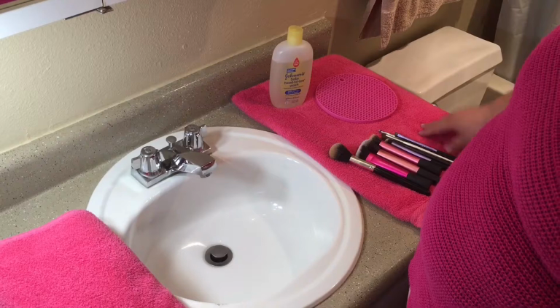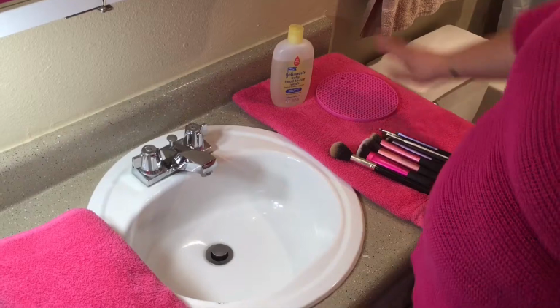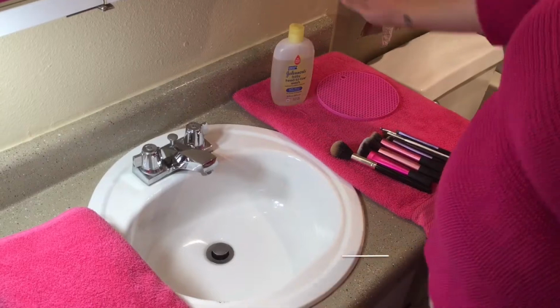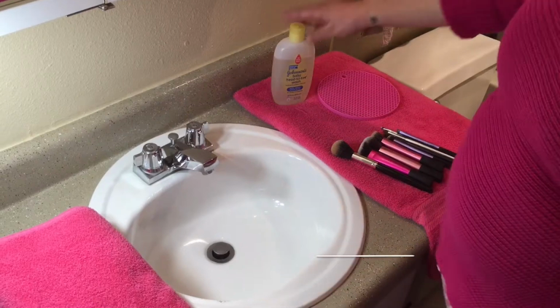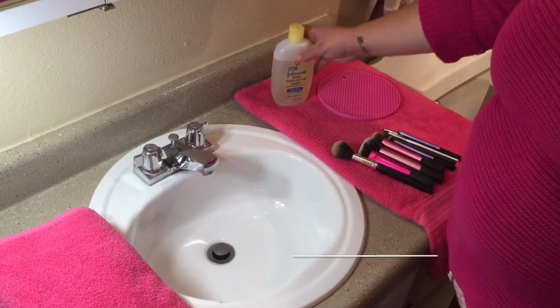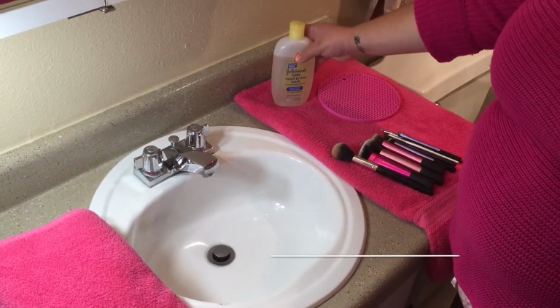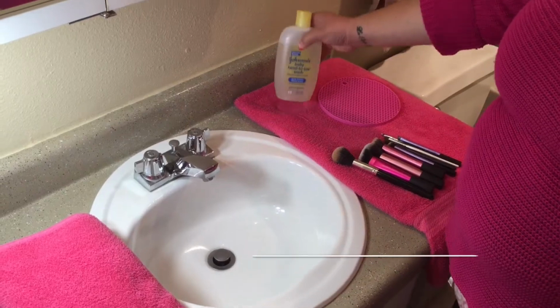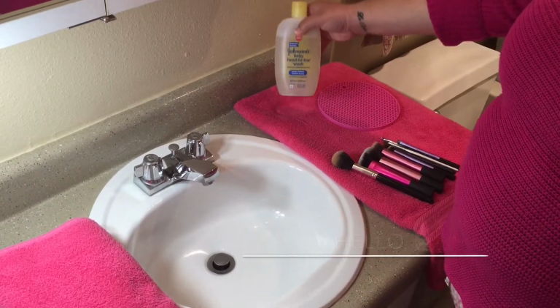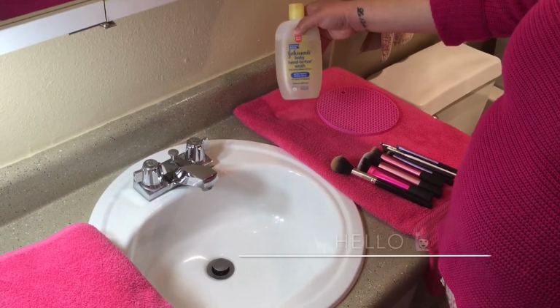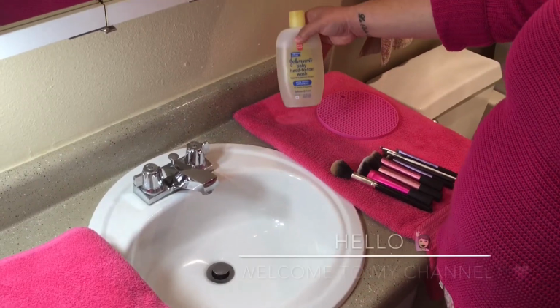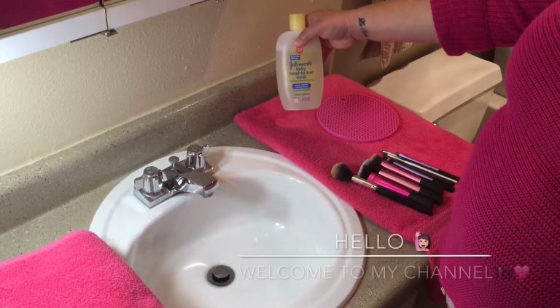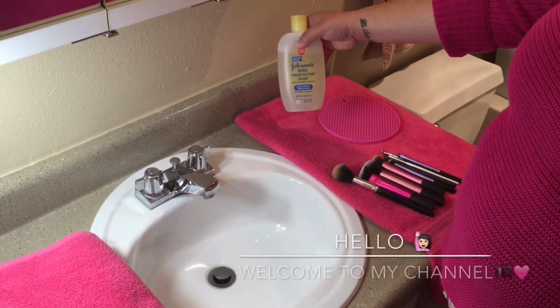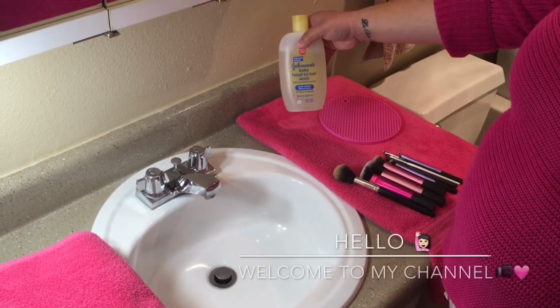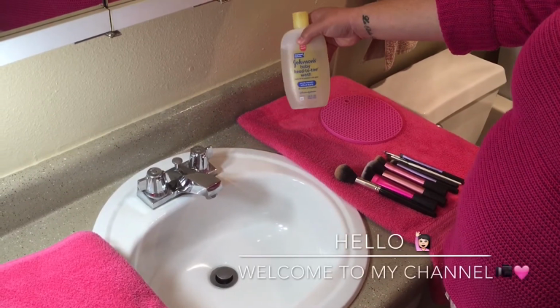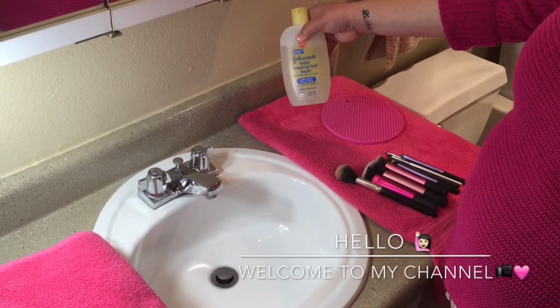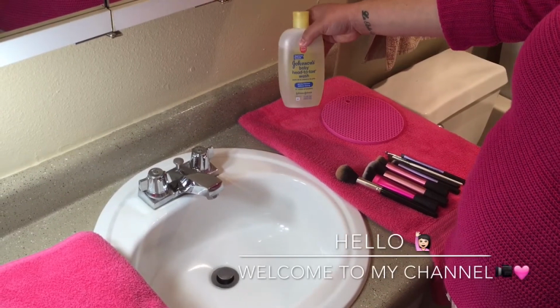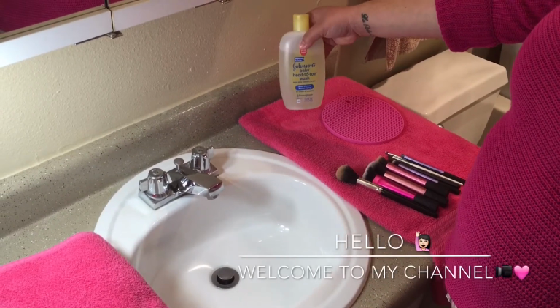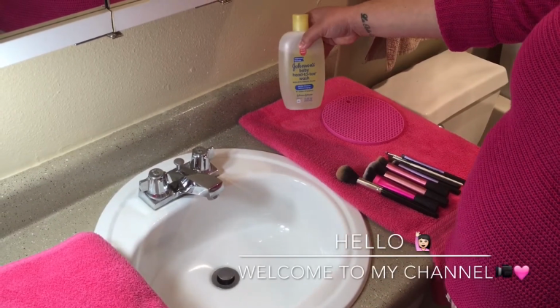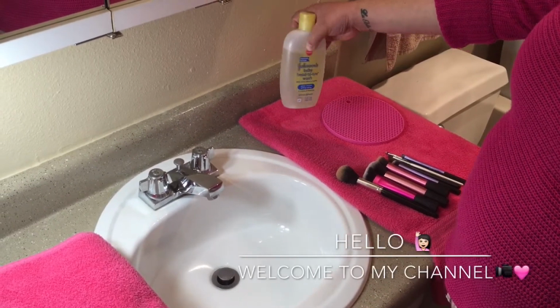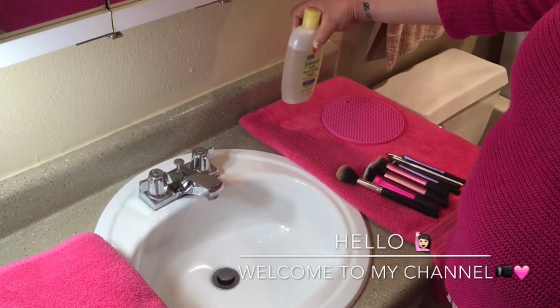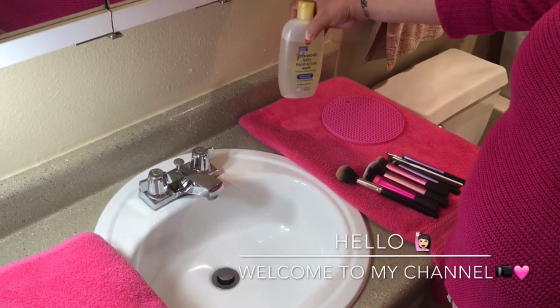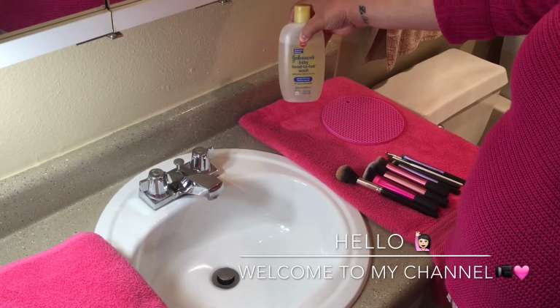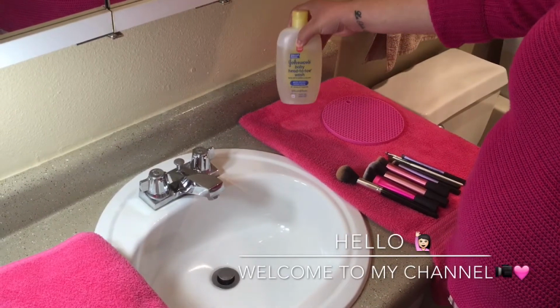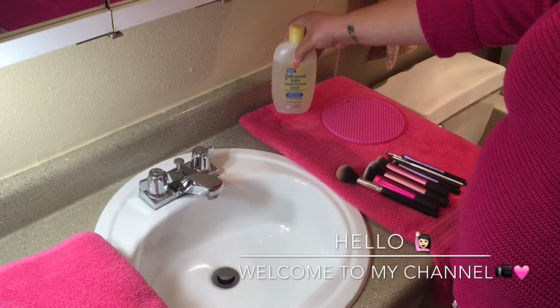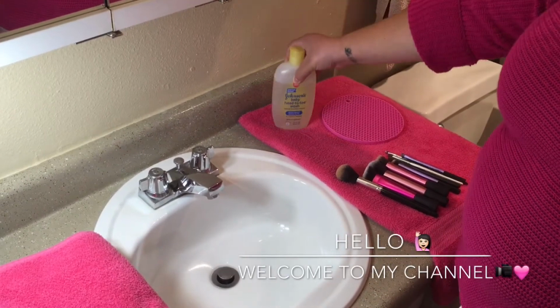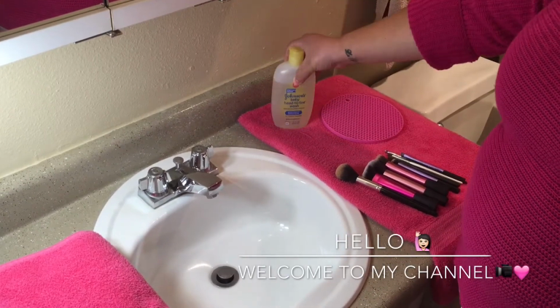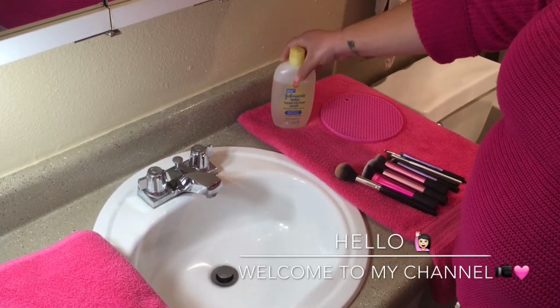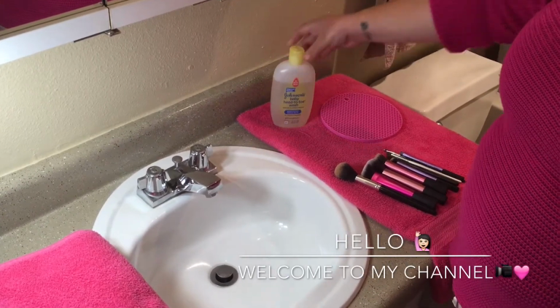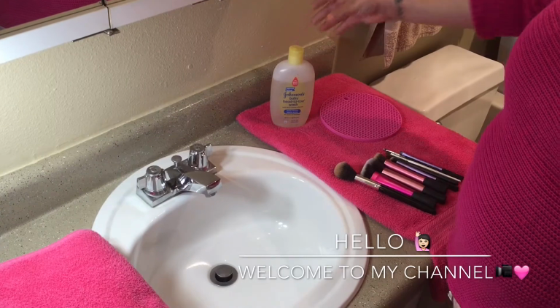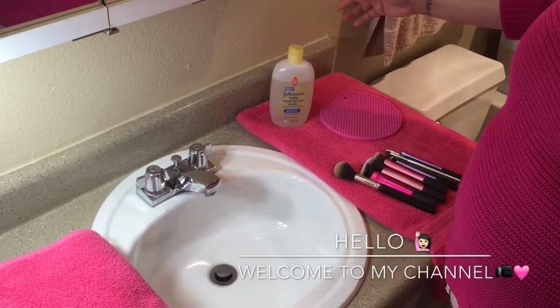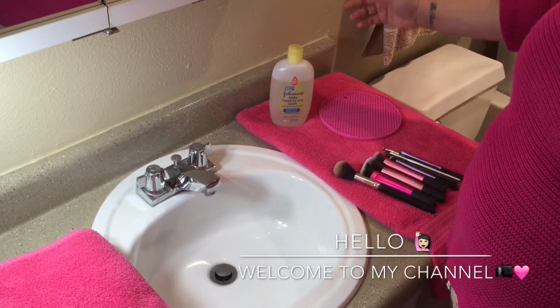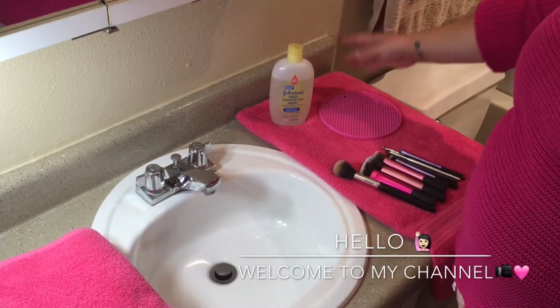Hi guys, this is Andrea and I welcome you to my first YouTube video. Today I'm going to show you how to clean your makeup brushes.